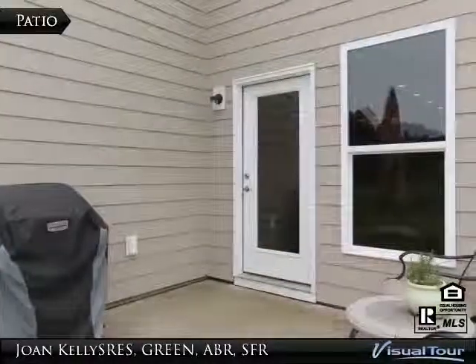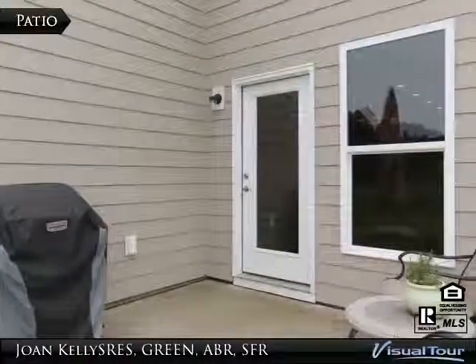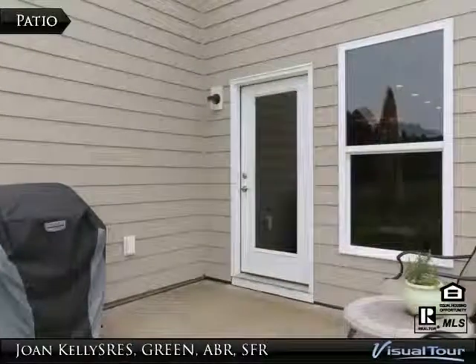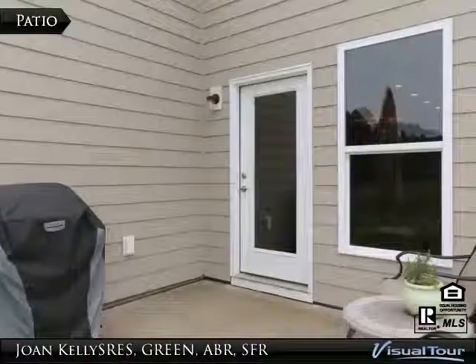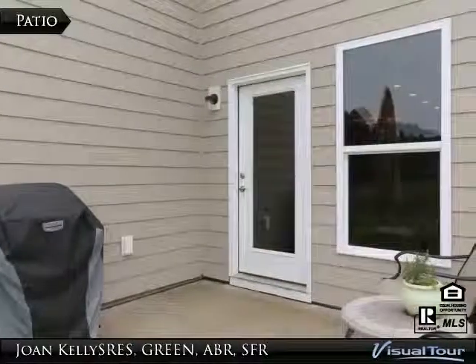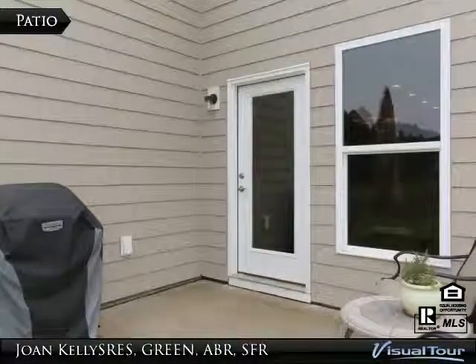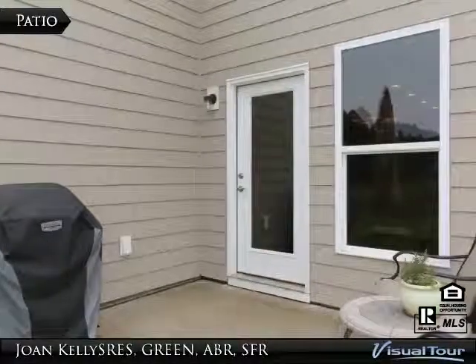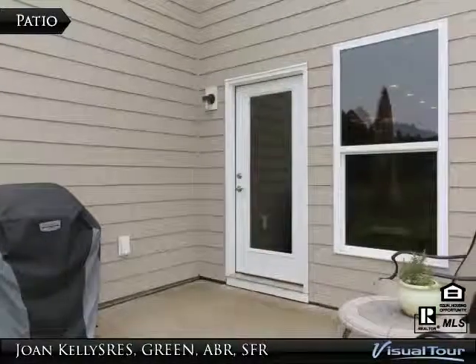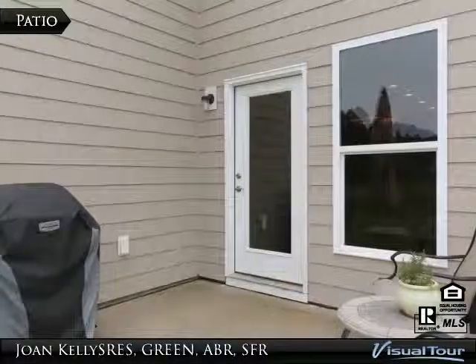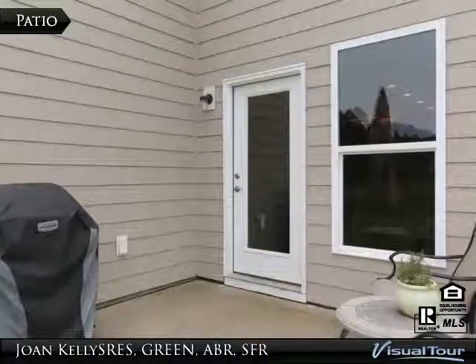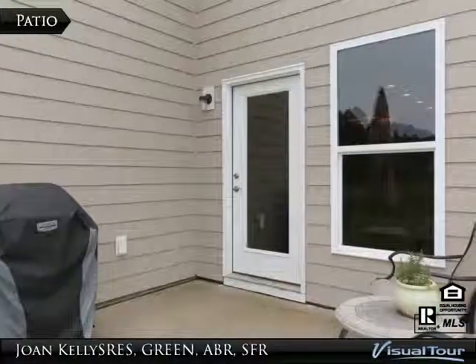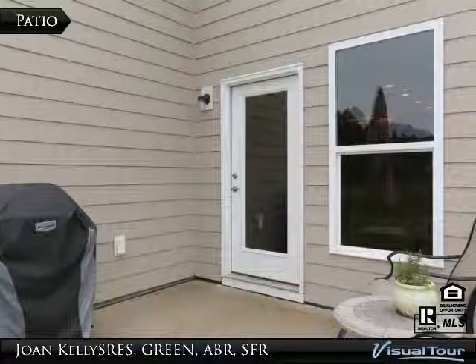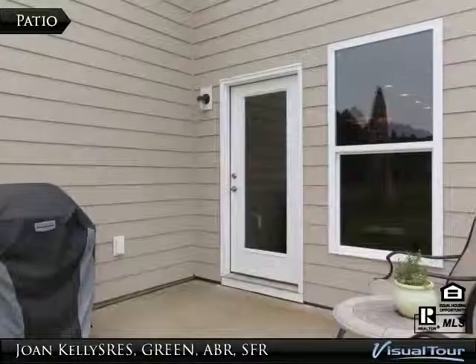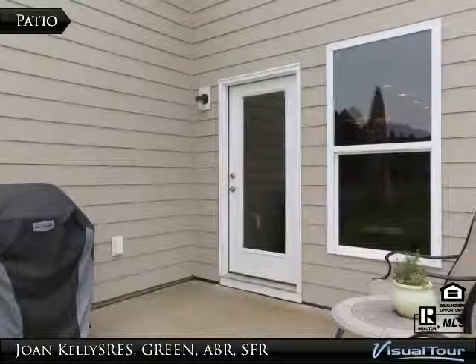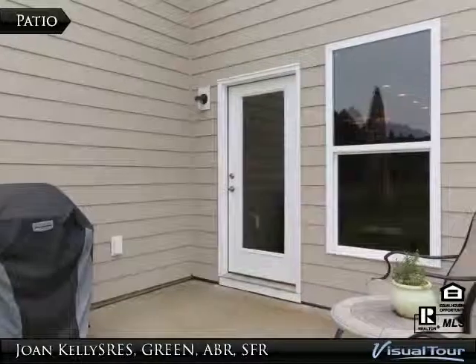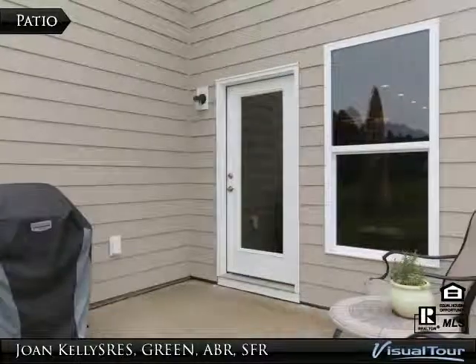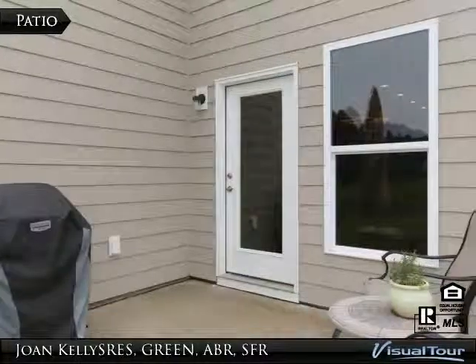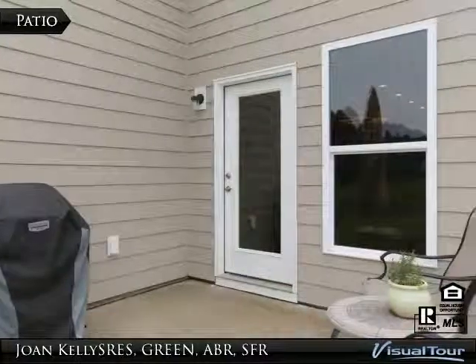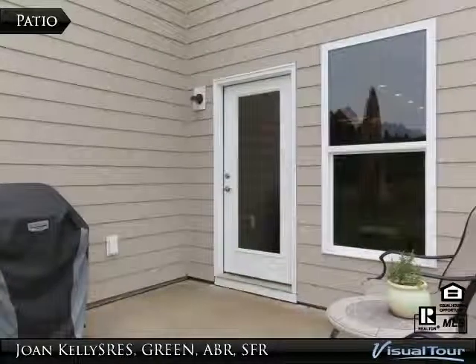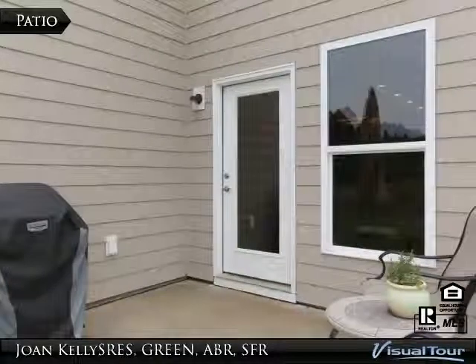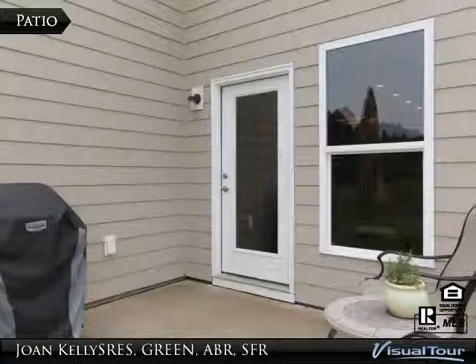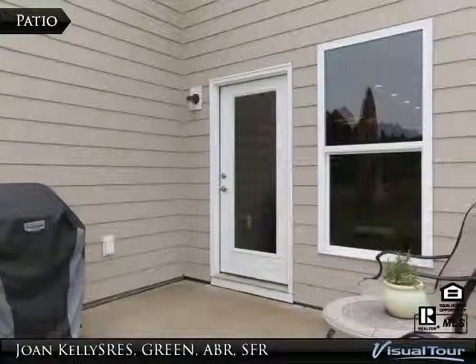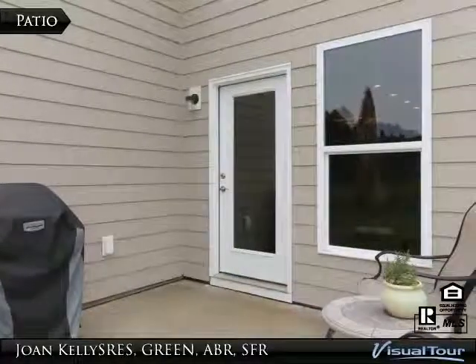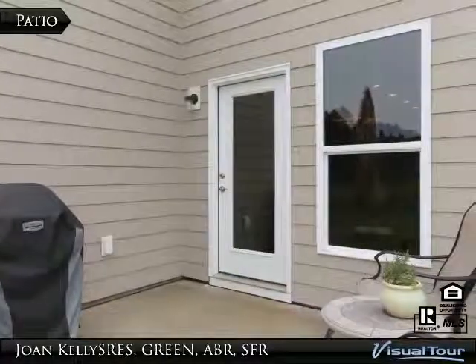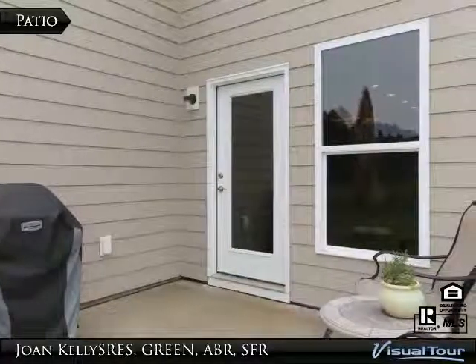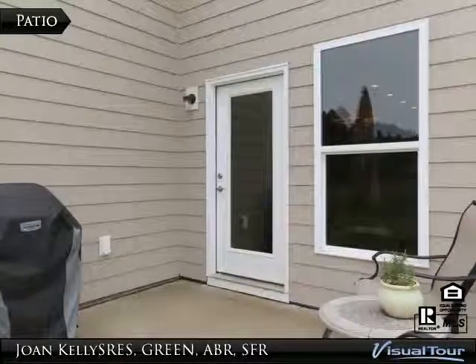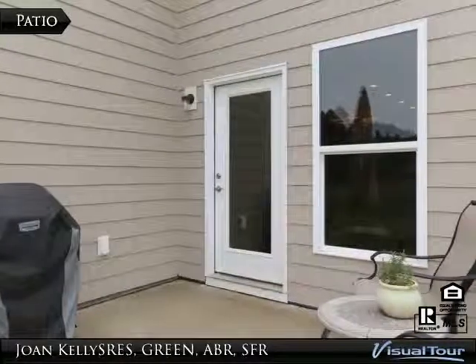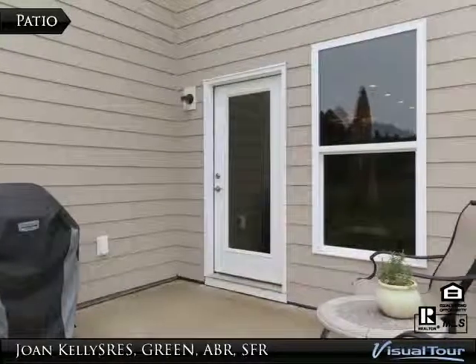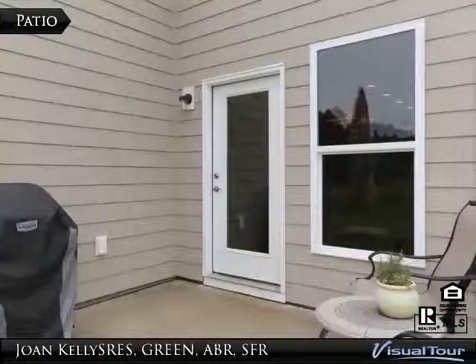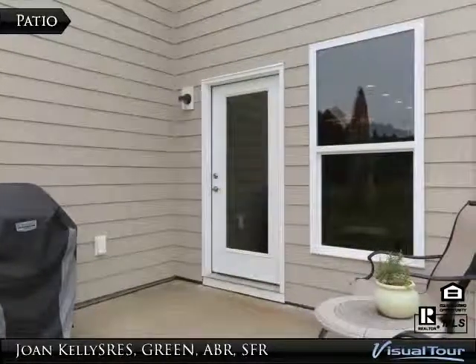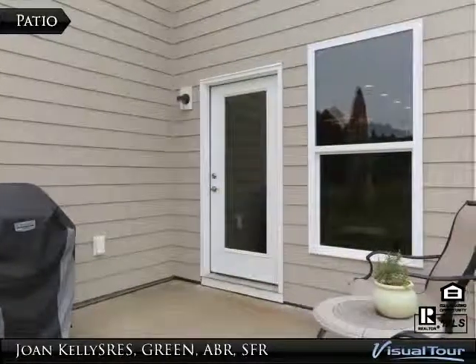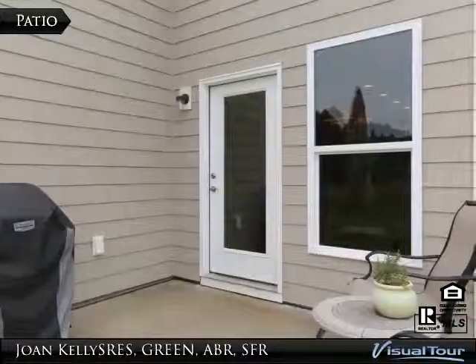Here is a nice patio off of the dining room that is great for grilling and enjoying the moderate South Carolina climate.